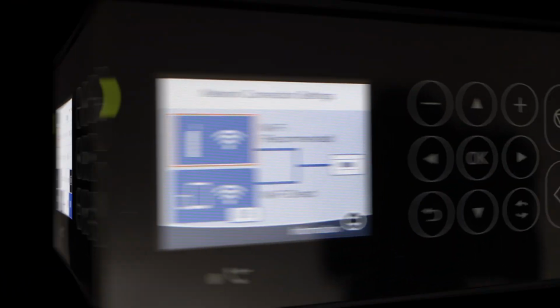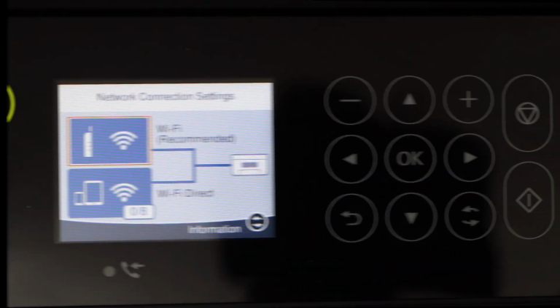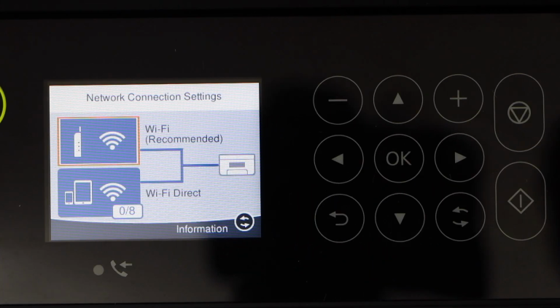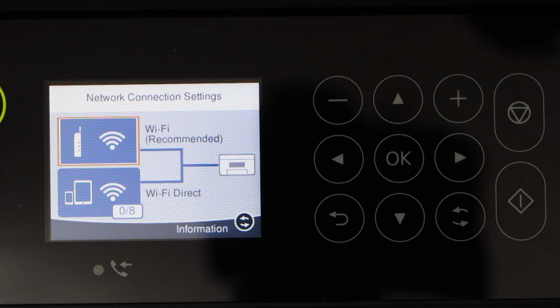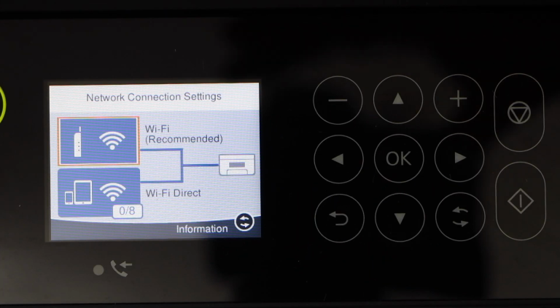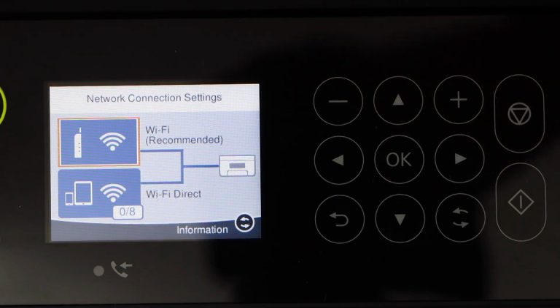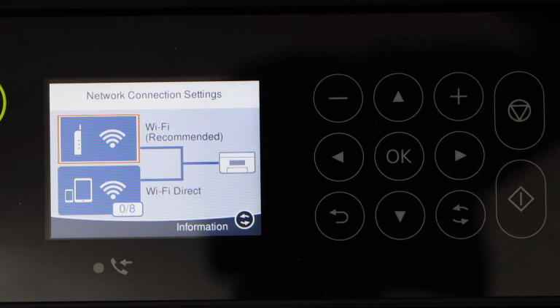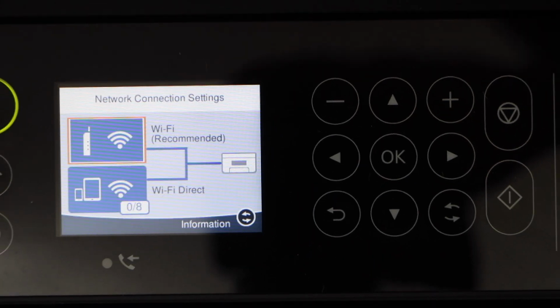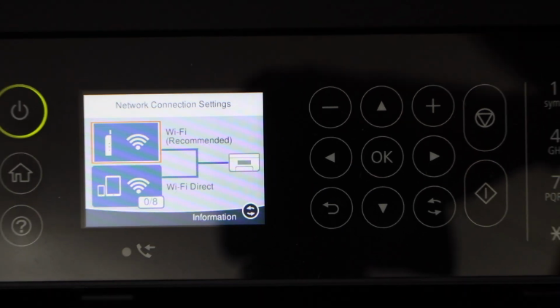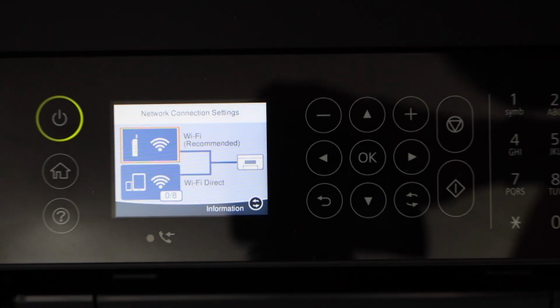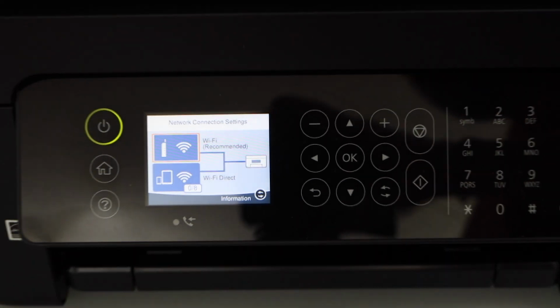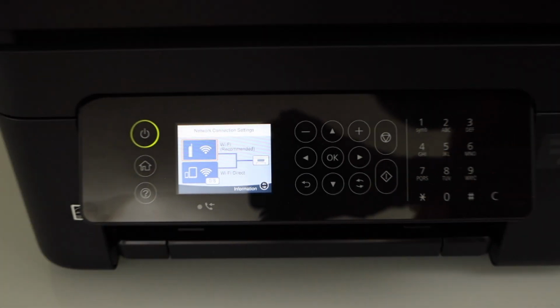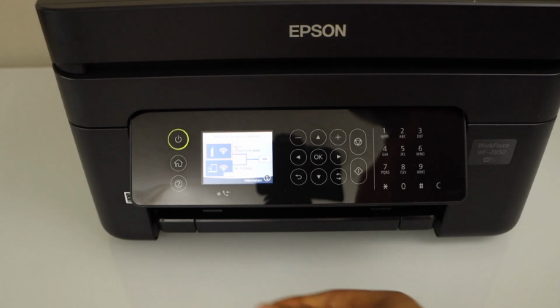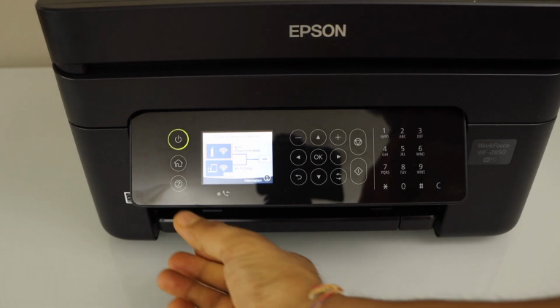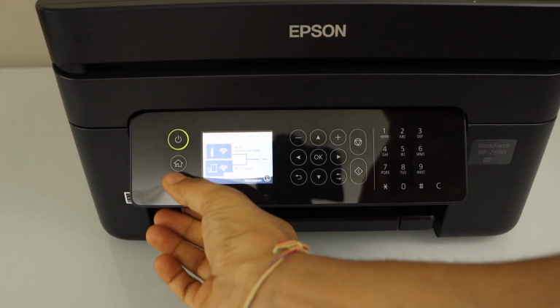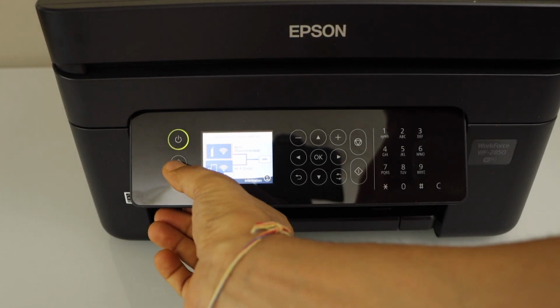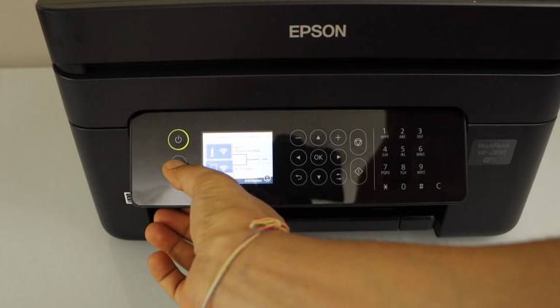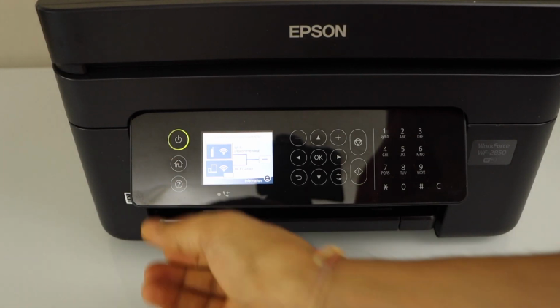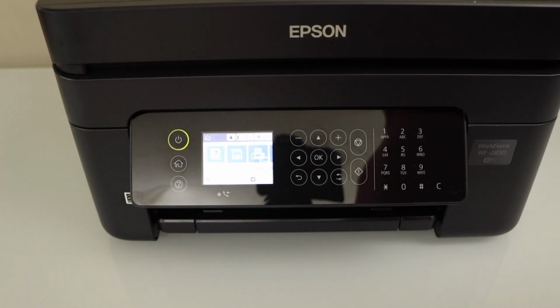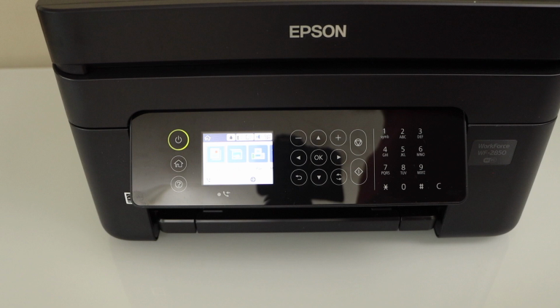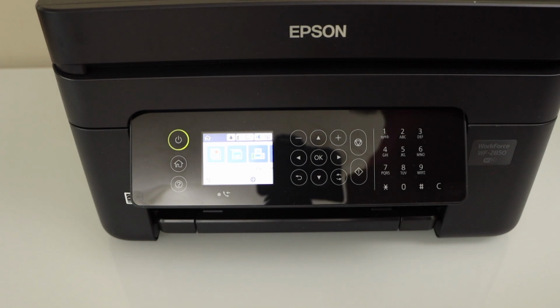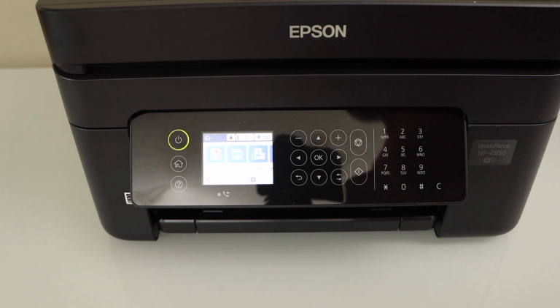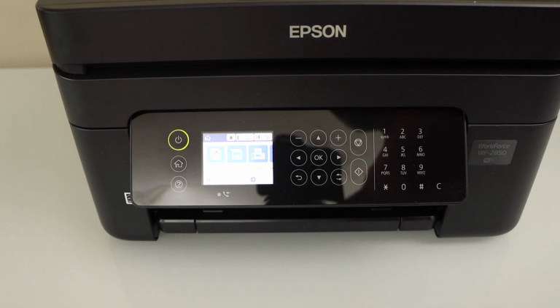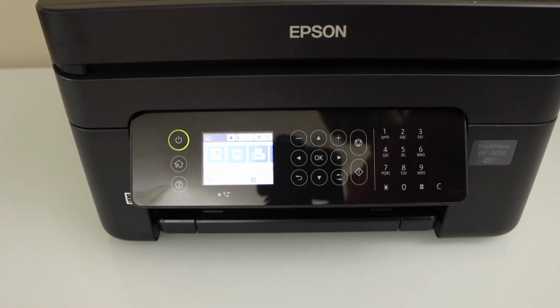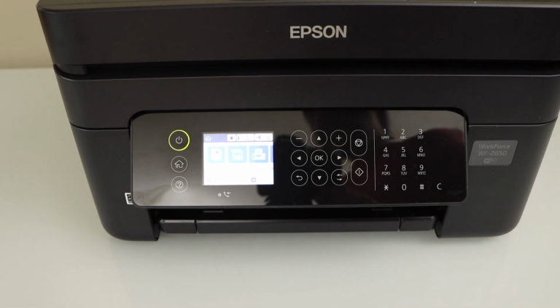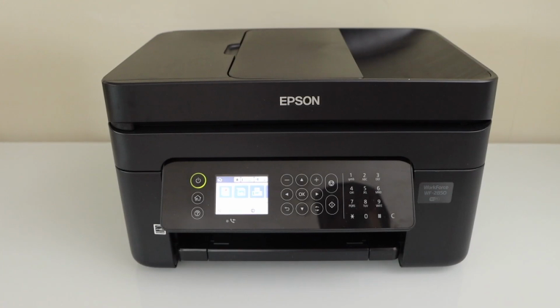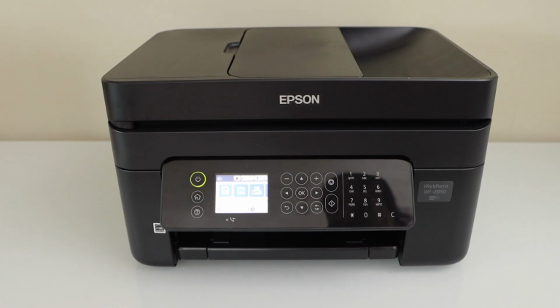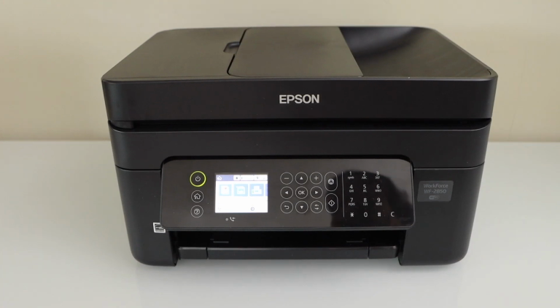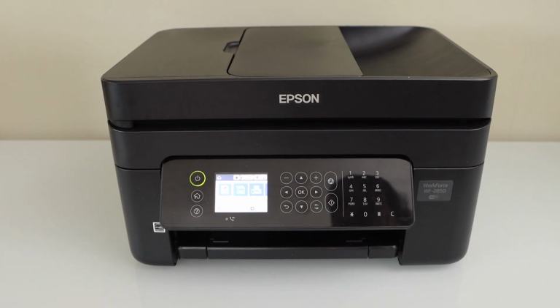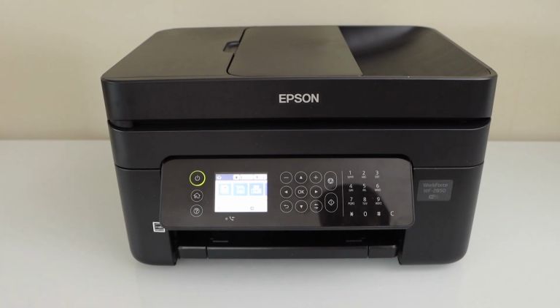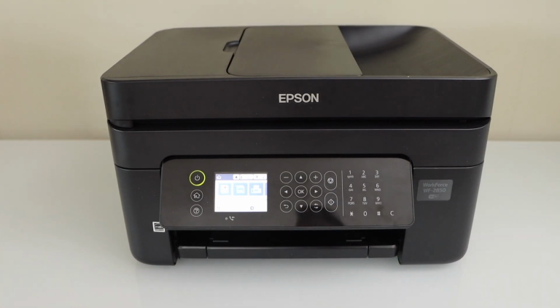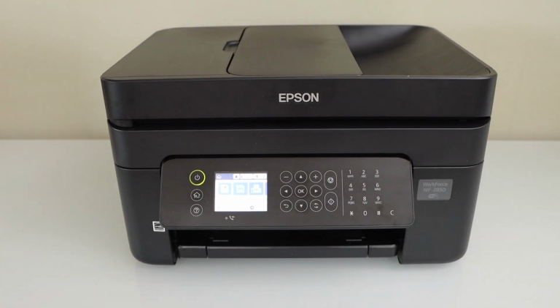The printer is now connected with the Wi-Fi network. Press the home button and go to your smartphone.